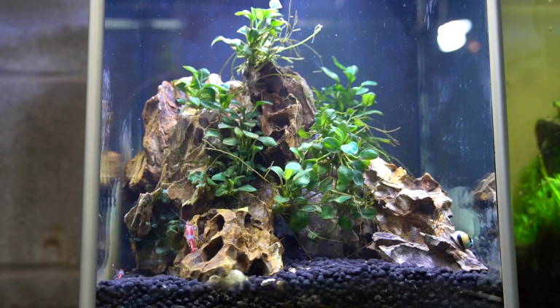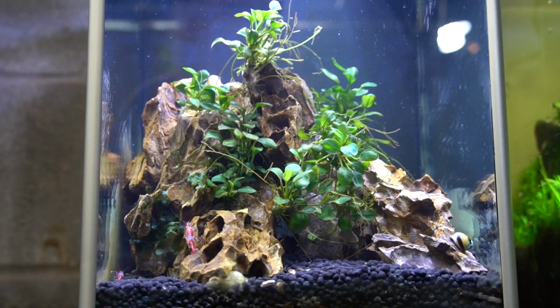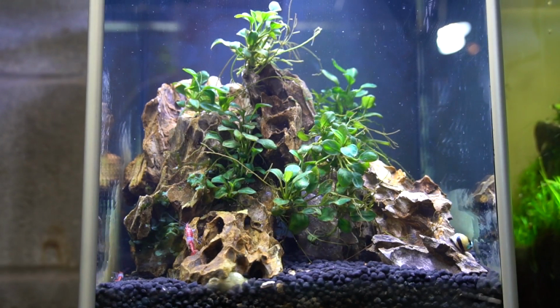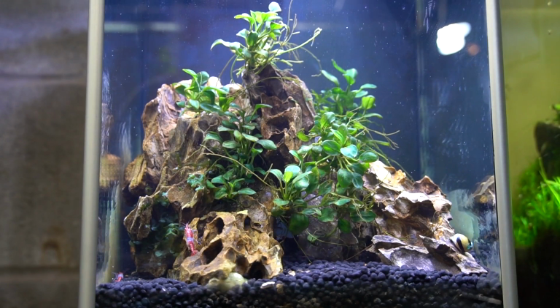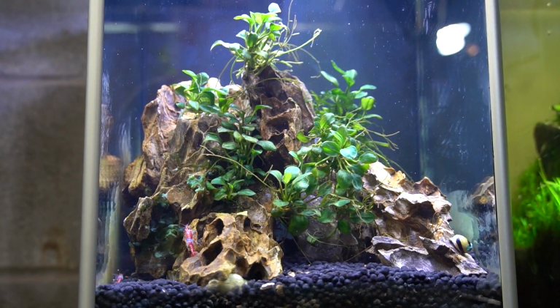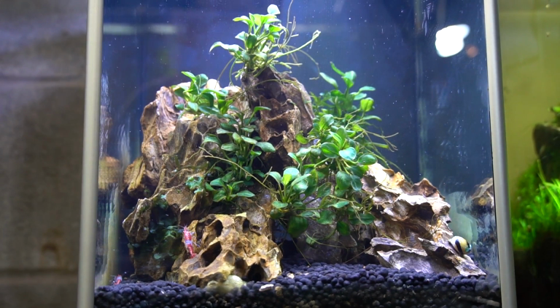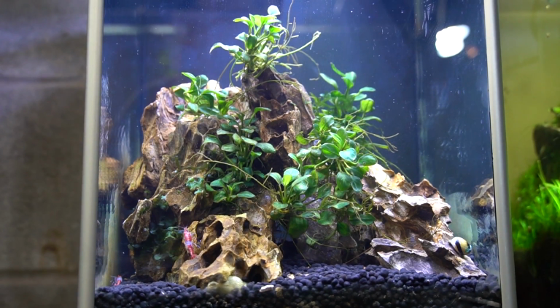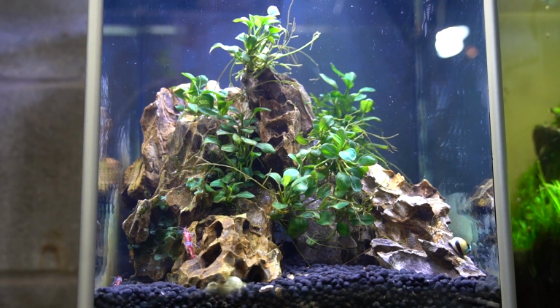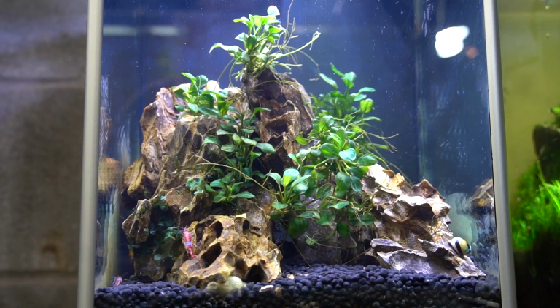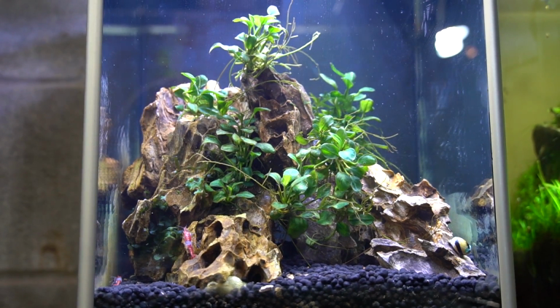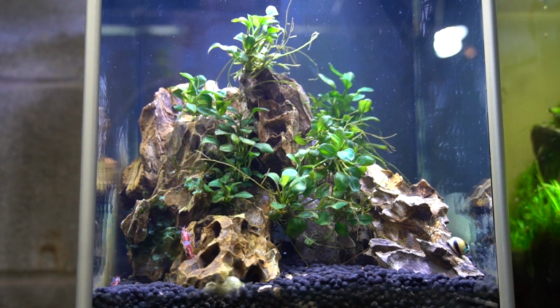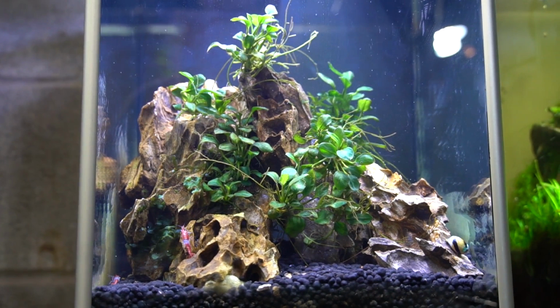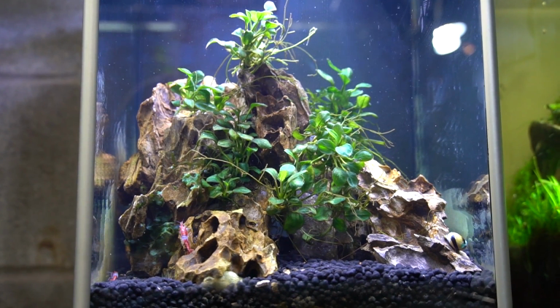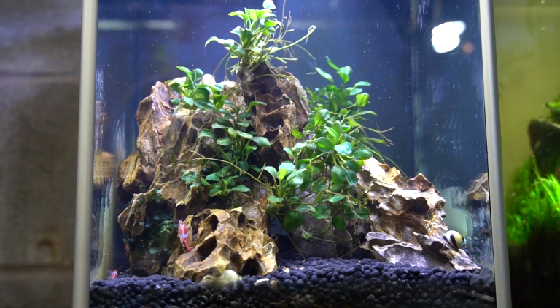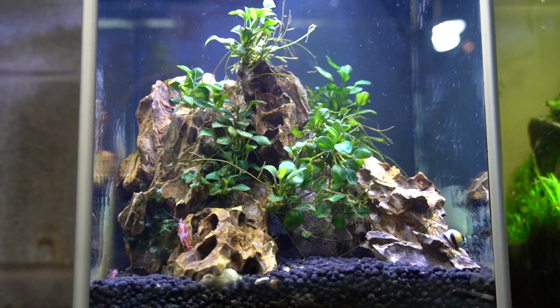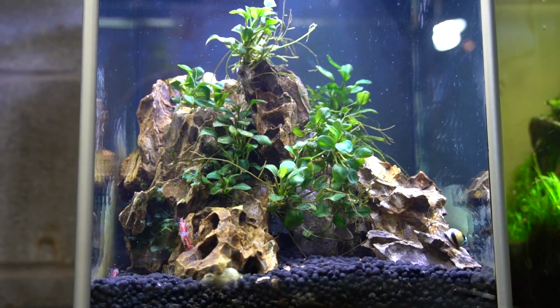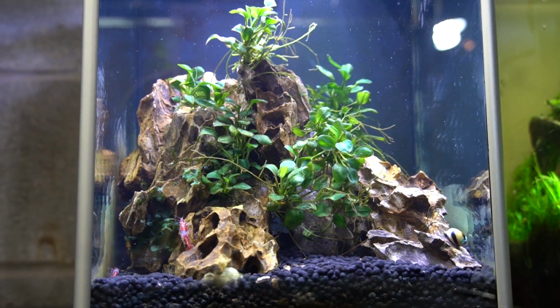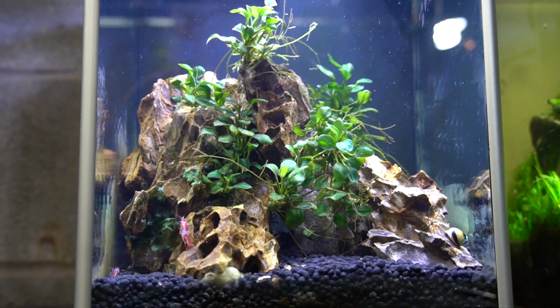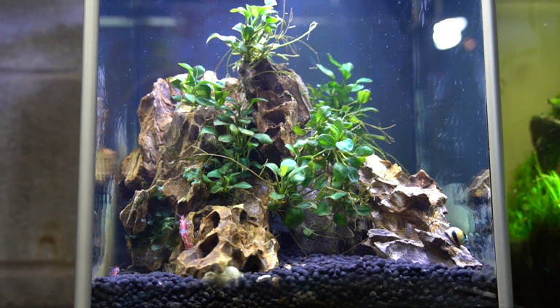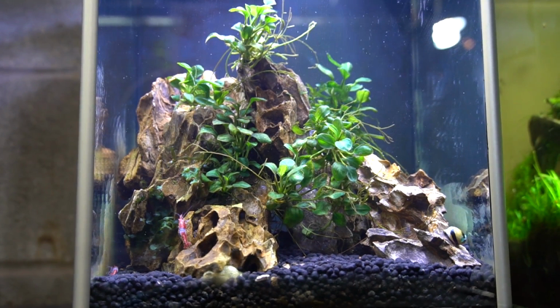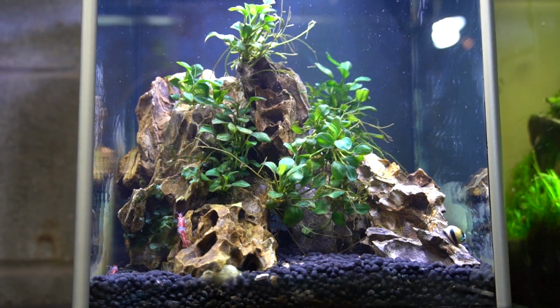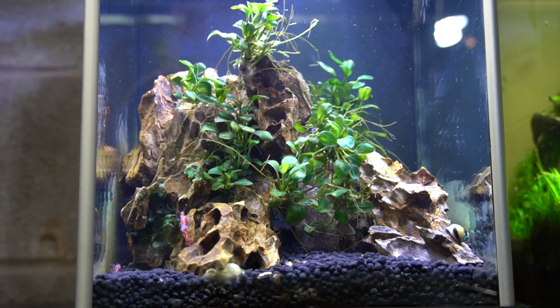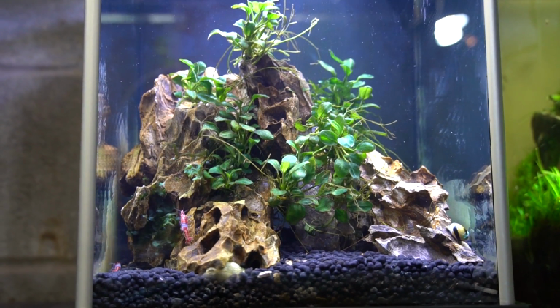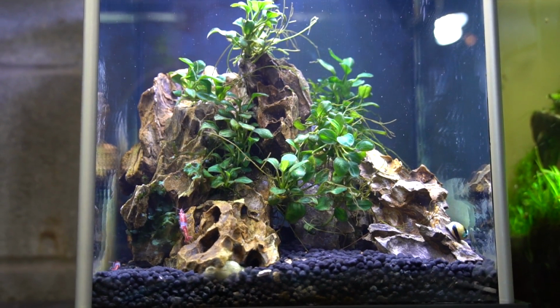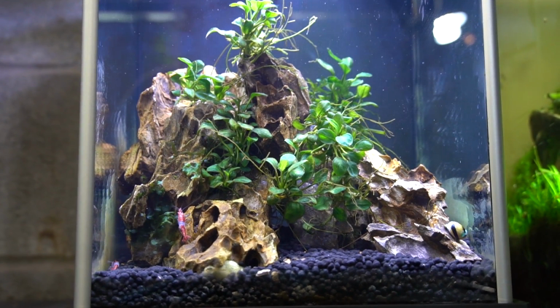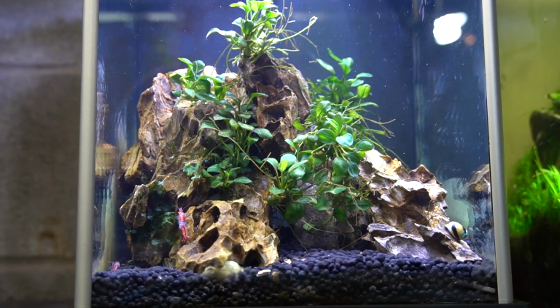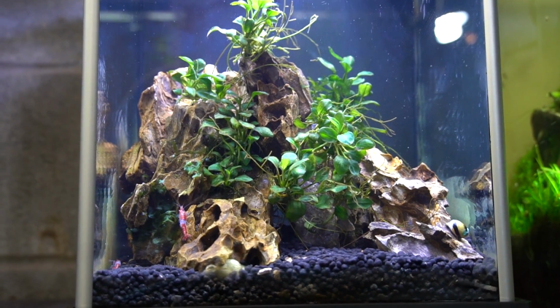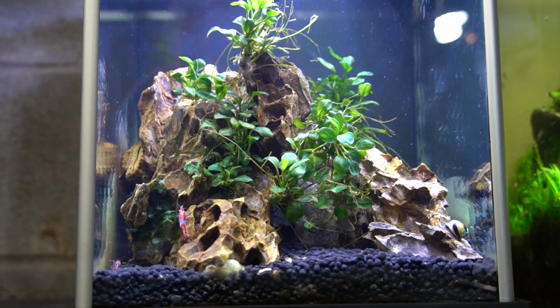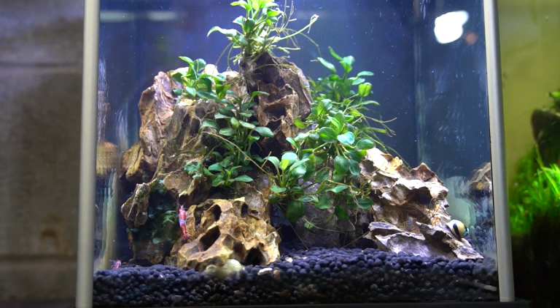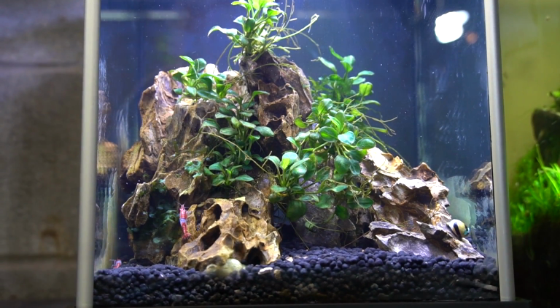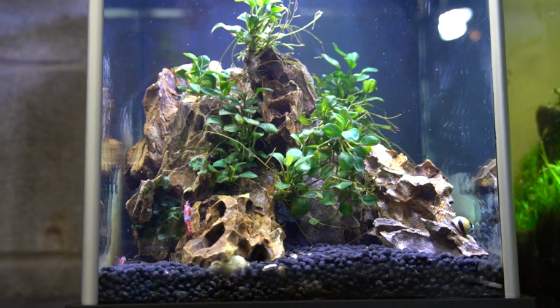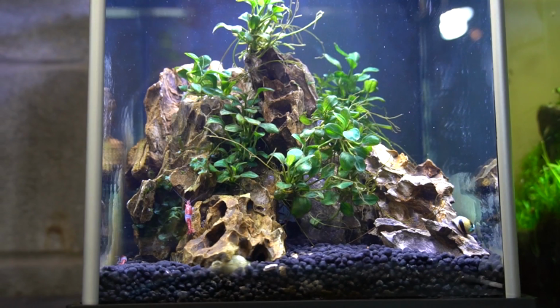Hey guys and welcome back. I'm Rachel O'Leary and I have been keeping secrets from you.